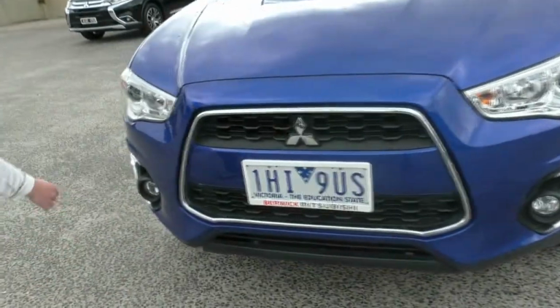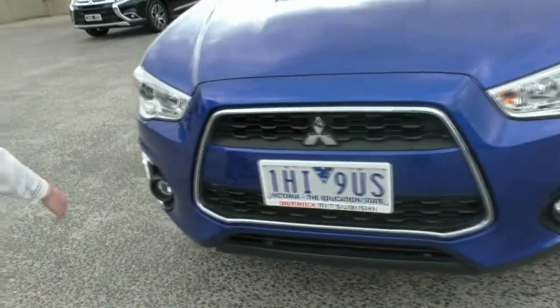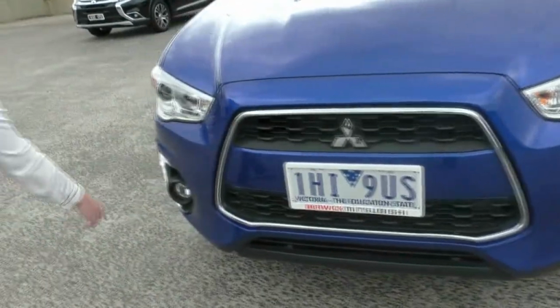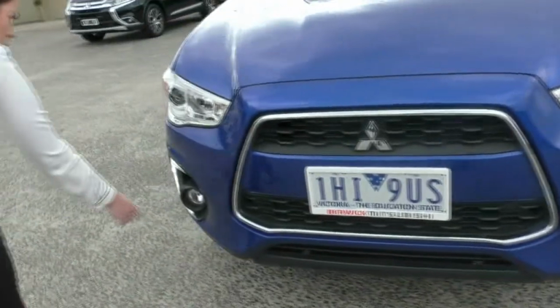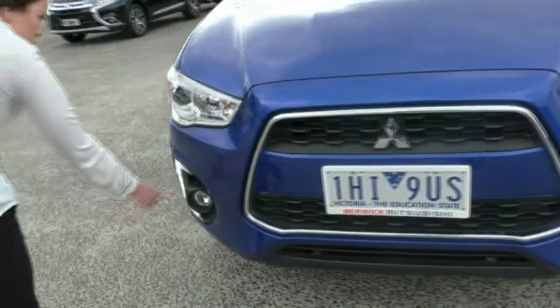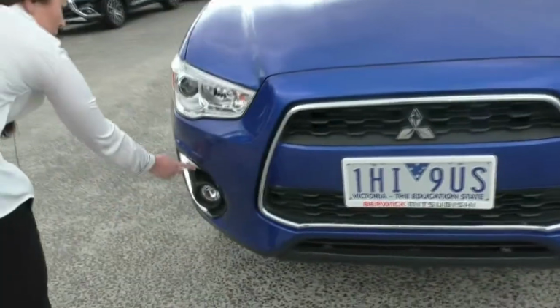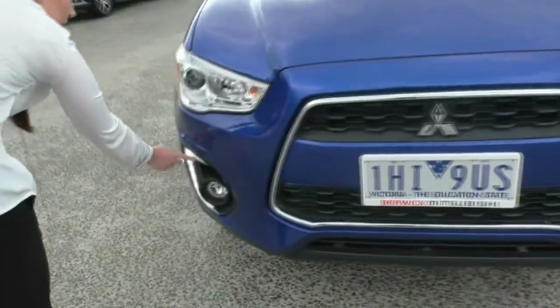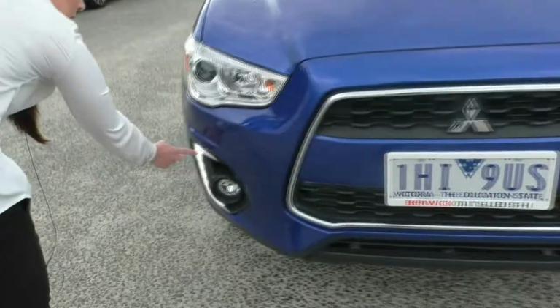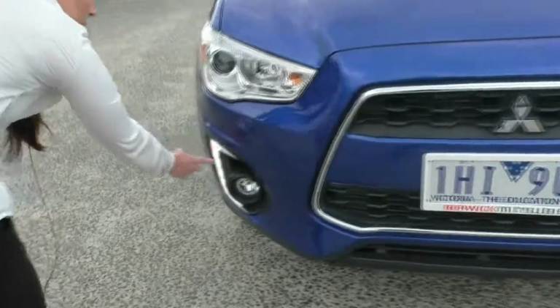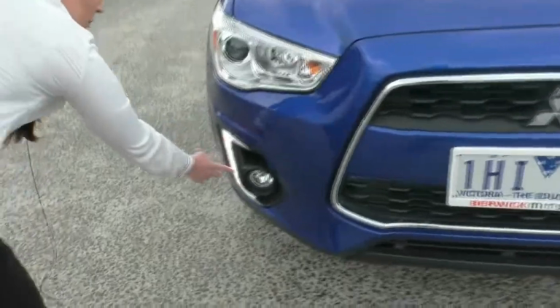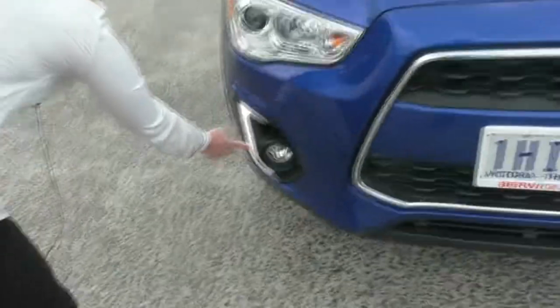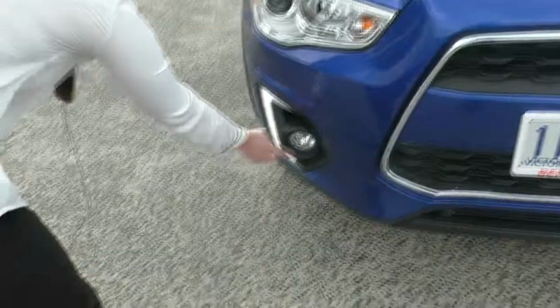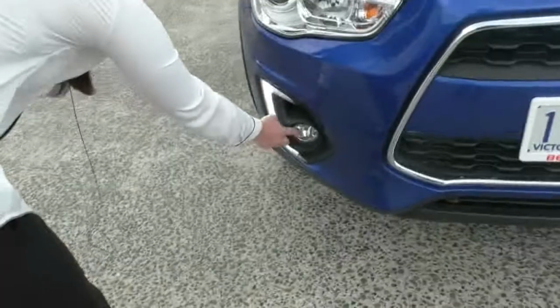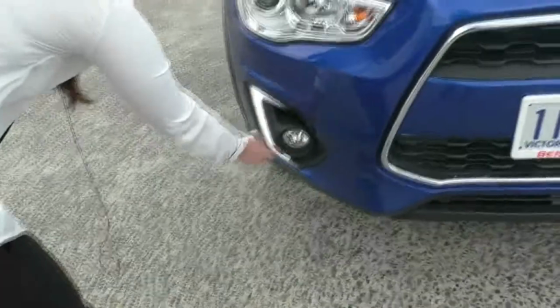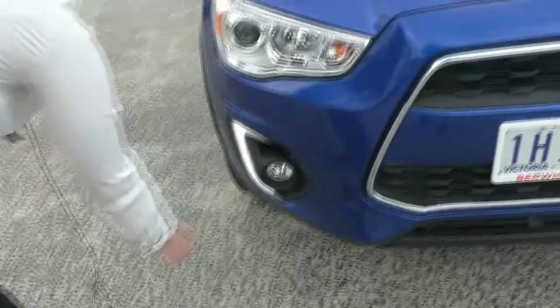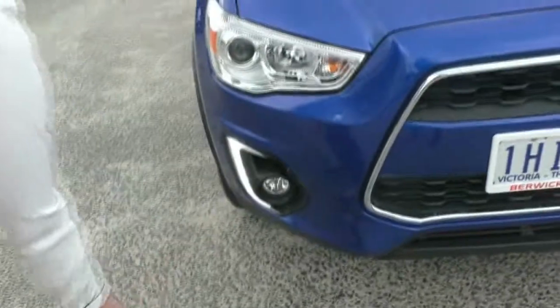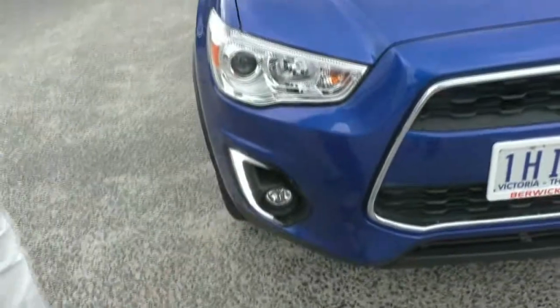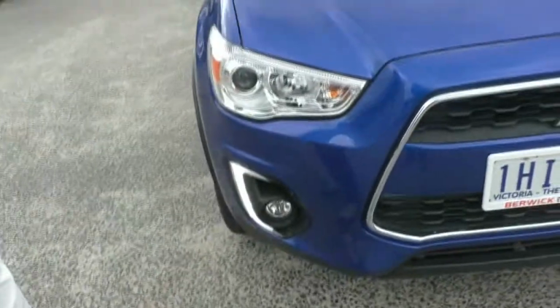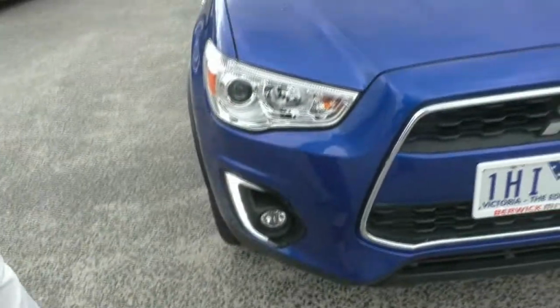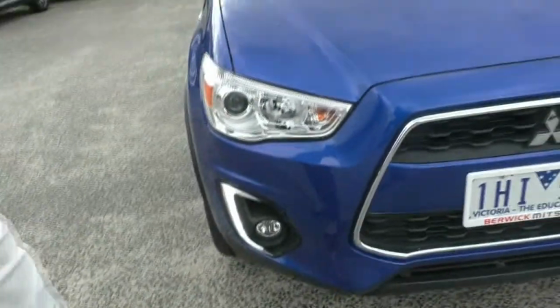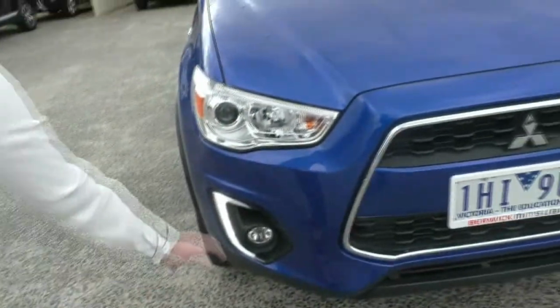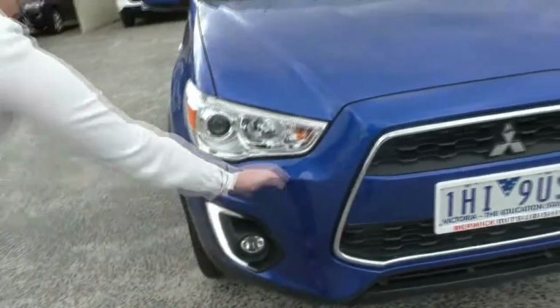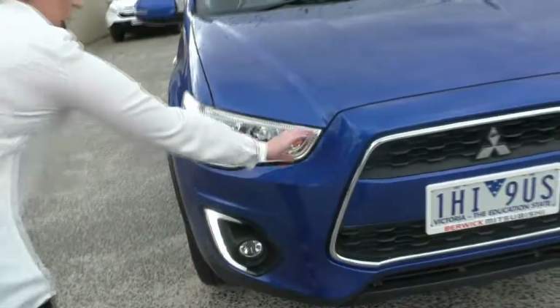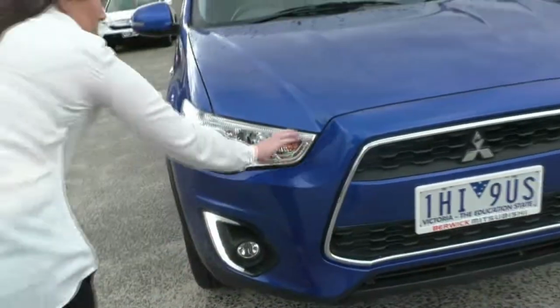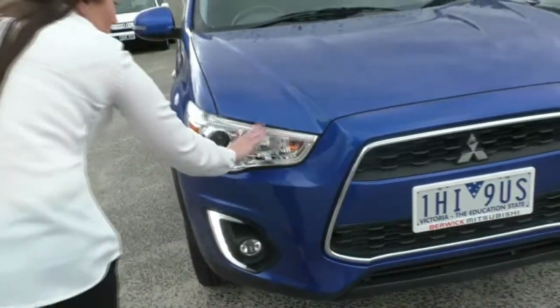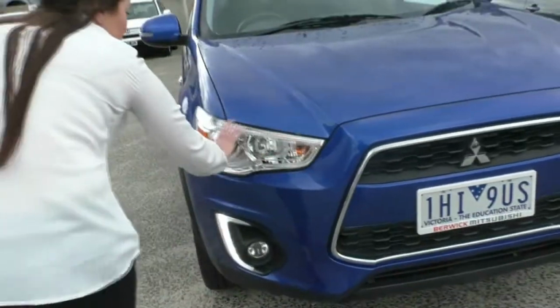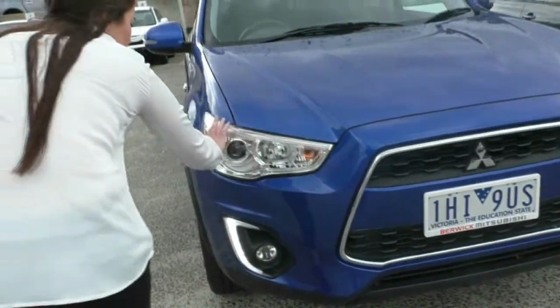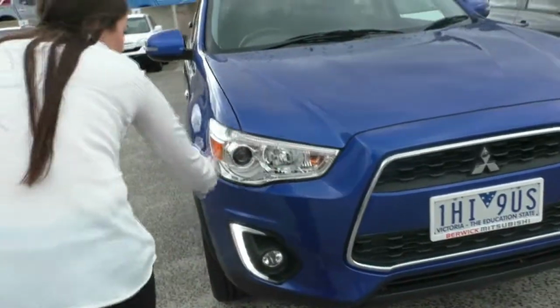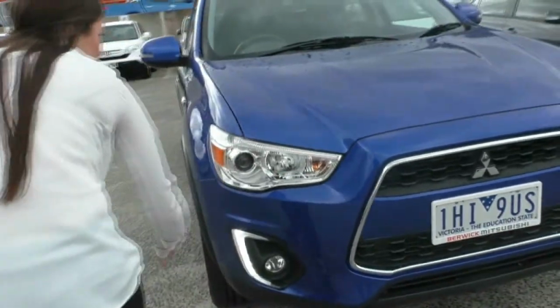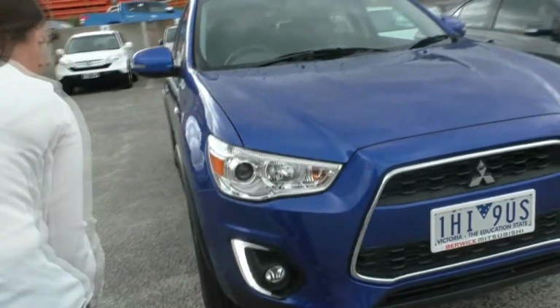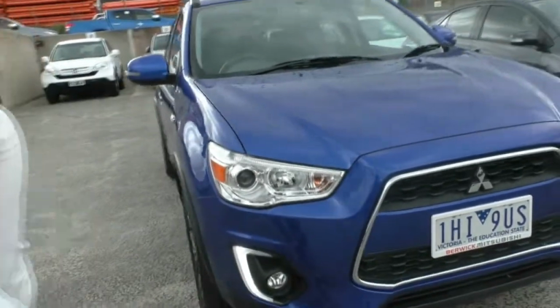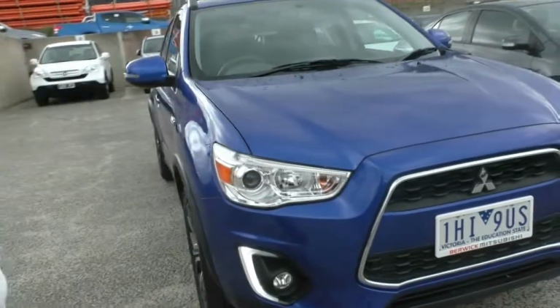Coming along down, you'll see we've got our daytime running lamps with our fog lamps down the bottom, and our nice big headlights at the top.